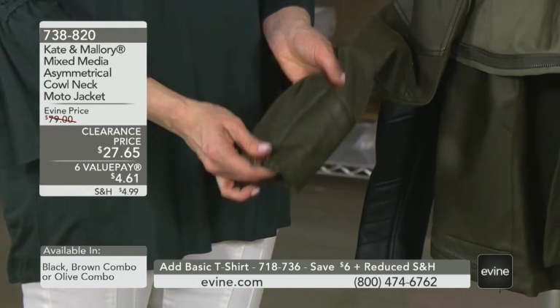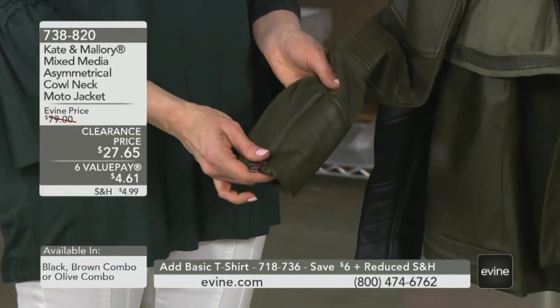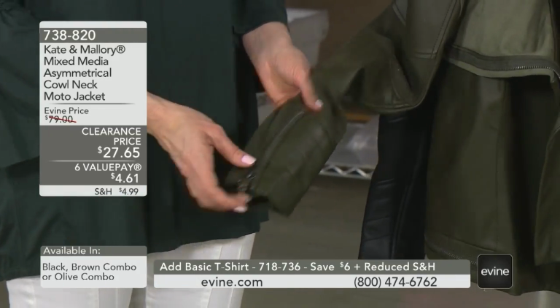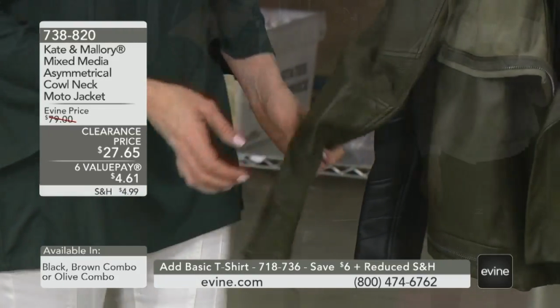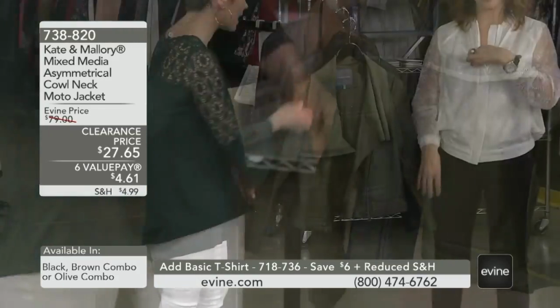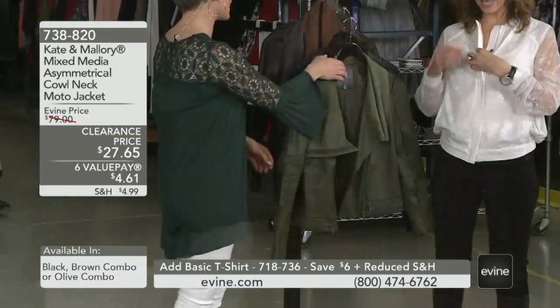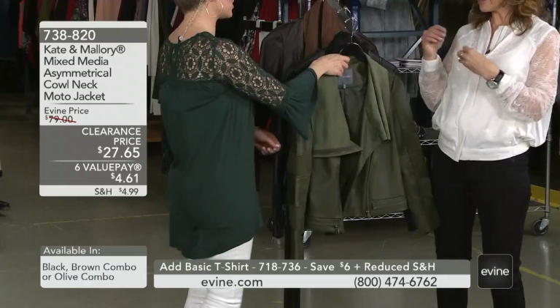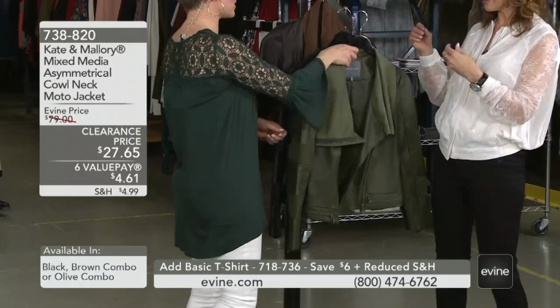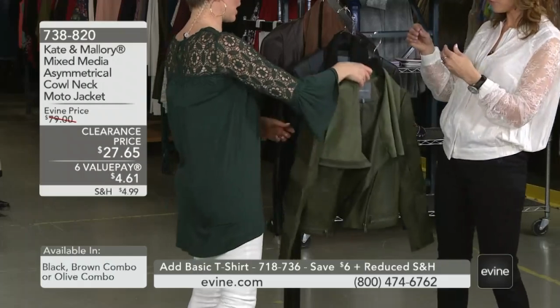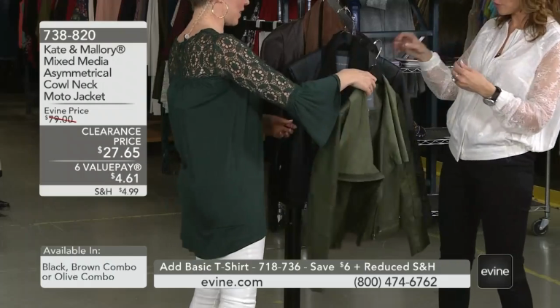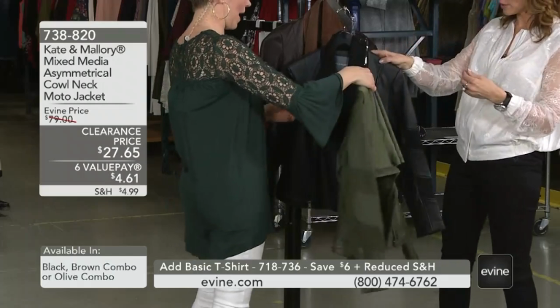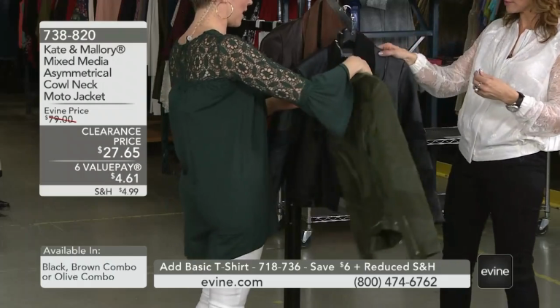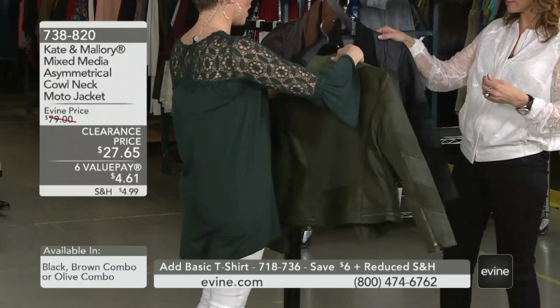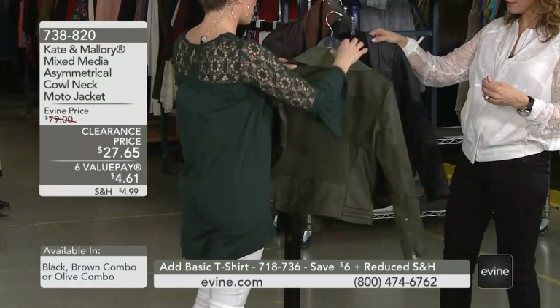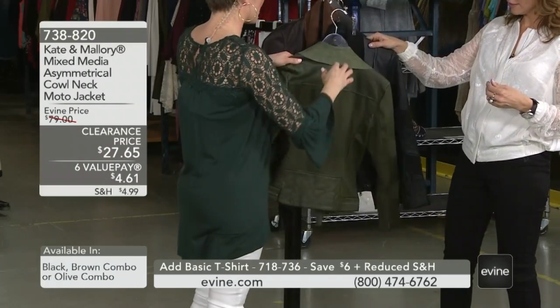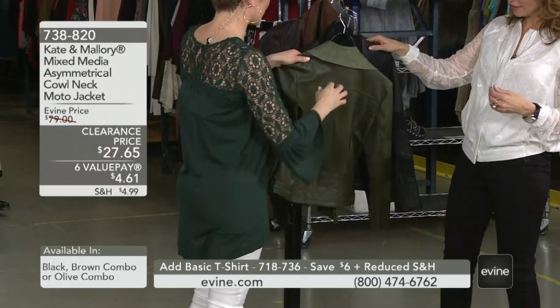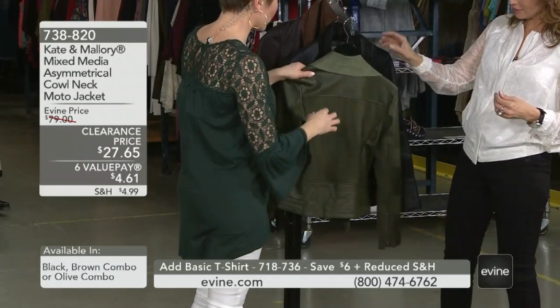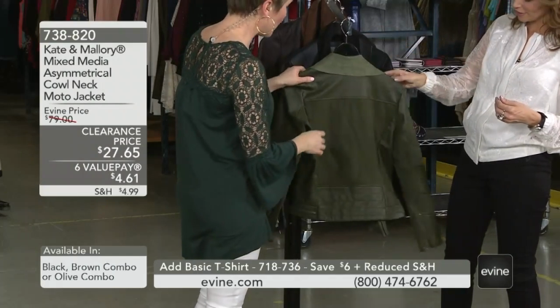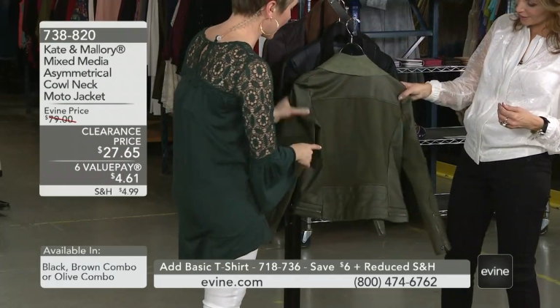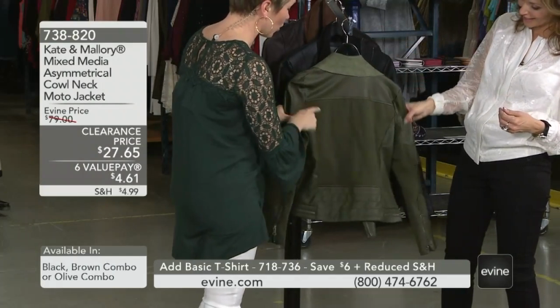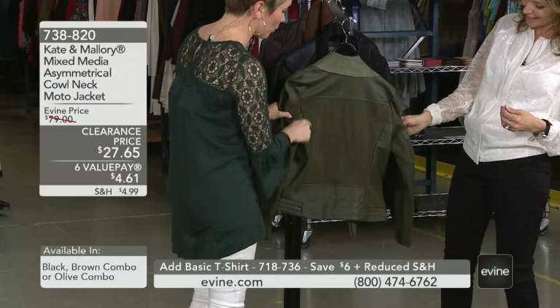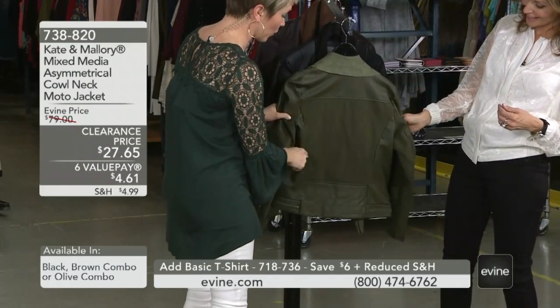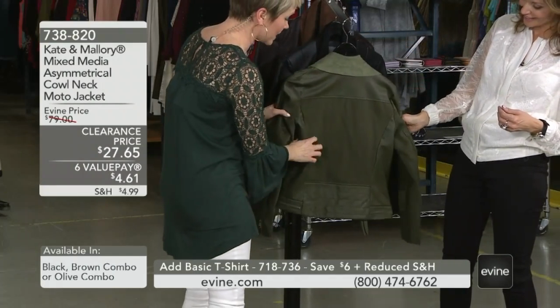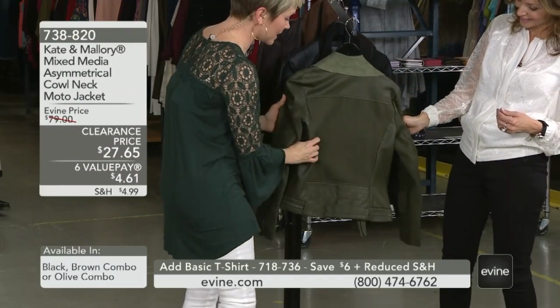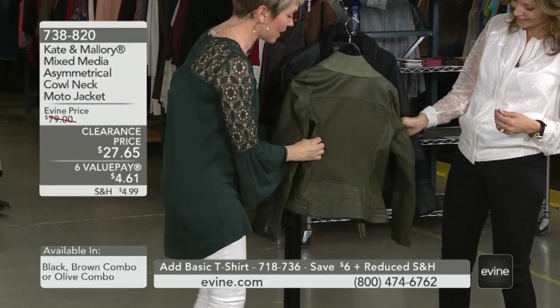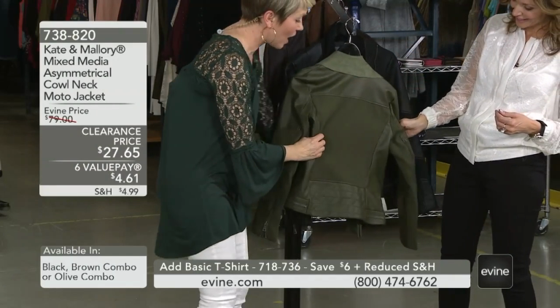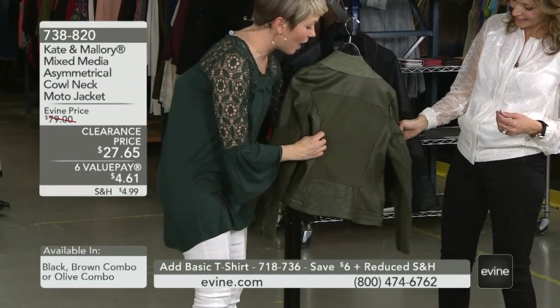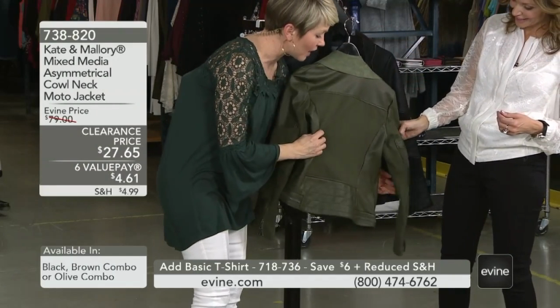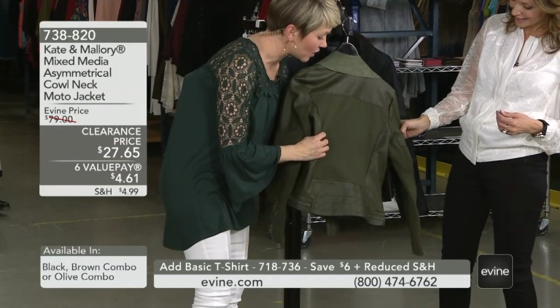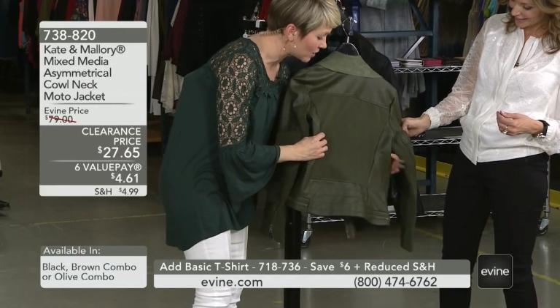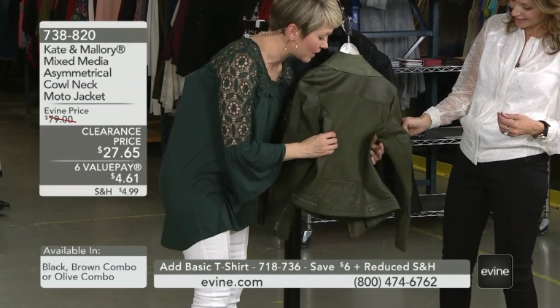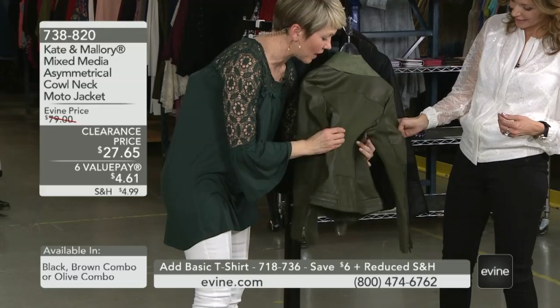Let me turn this around and show what's going on in the back — they gave you a panel with princess seaming of that stretch knit as well.